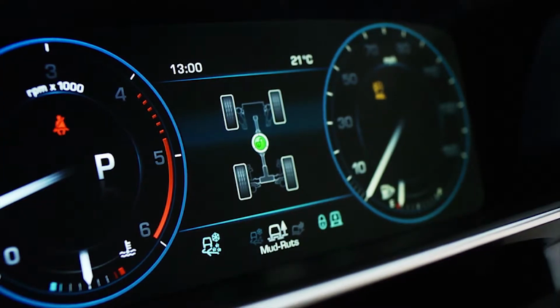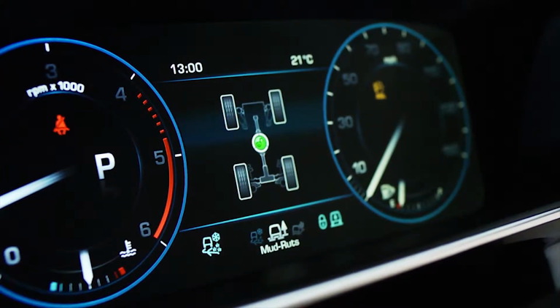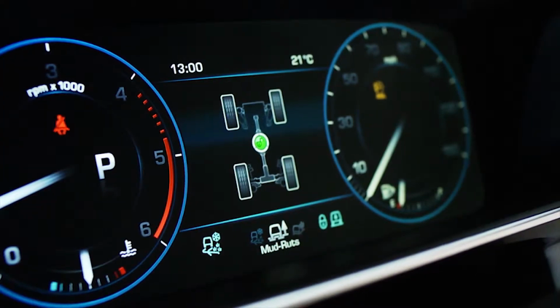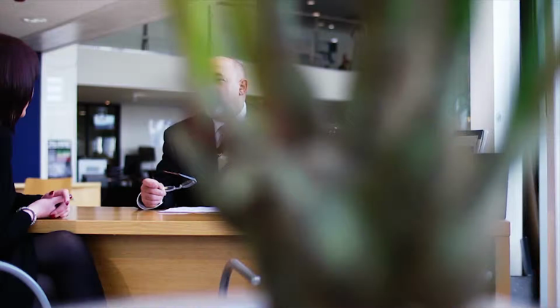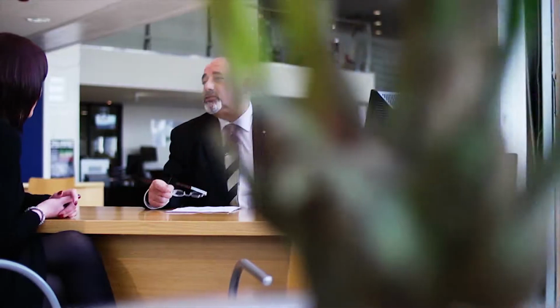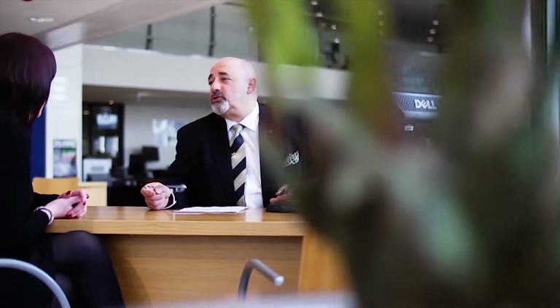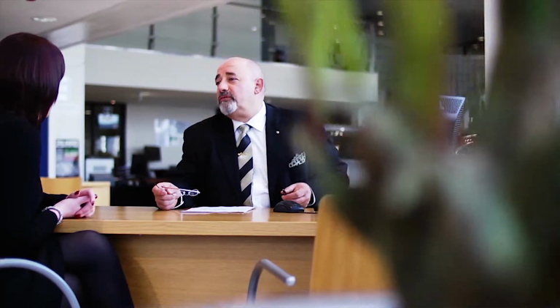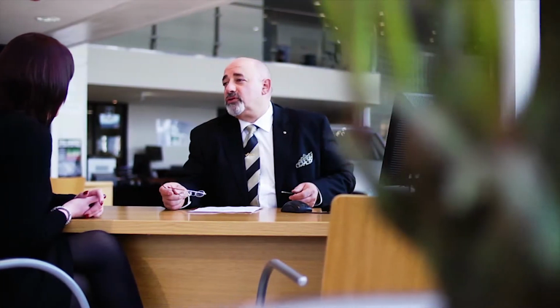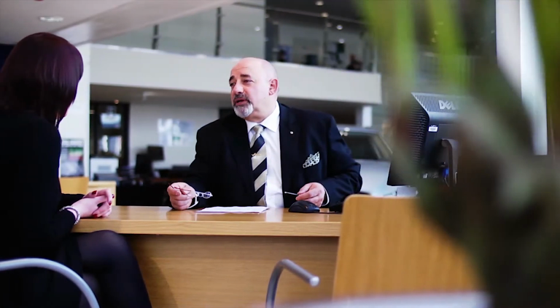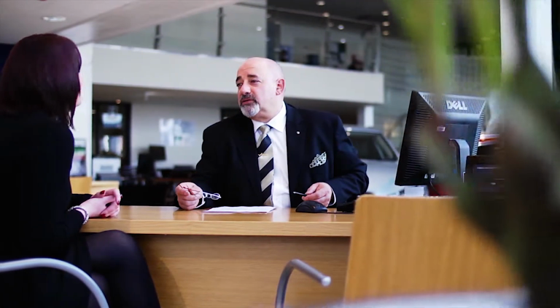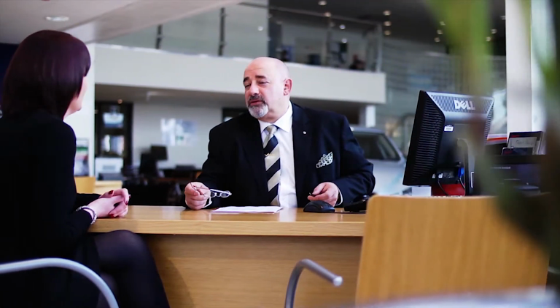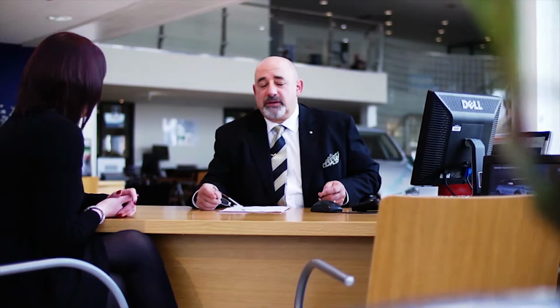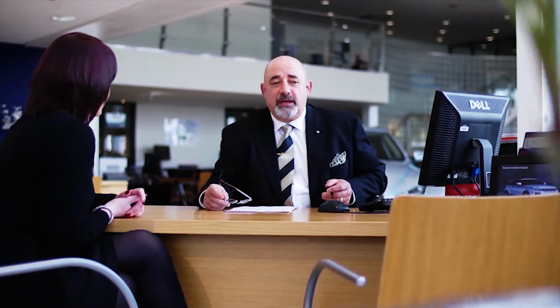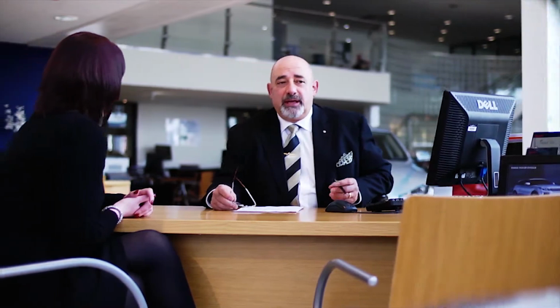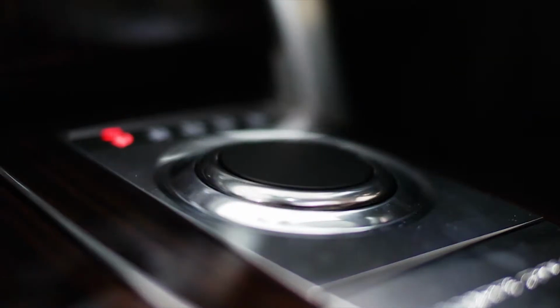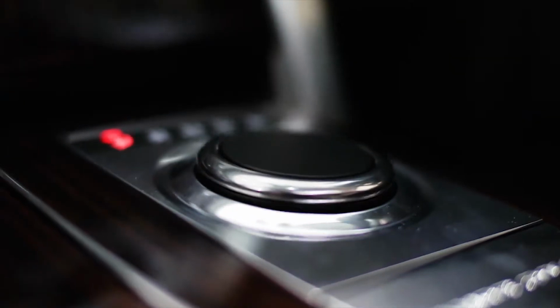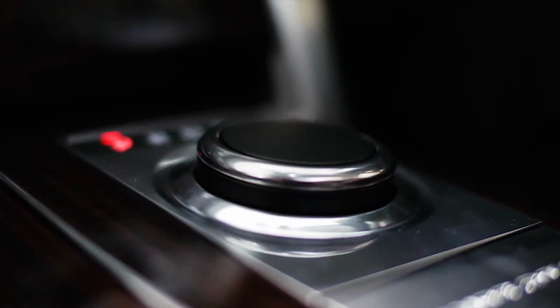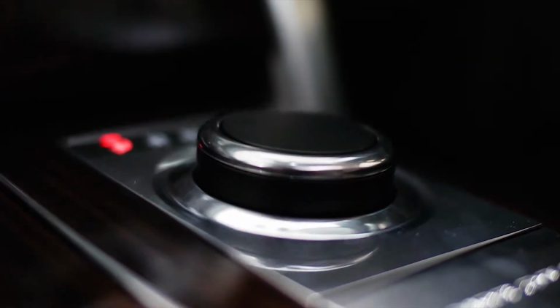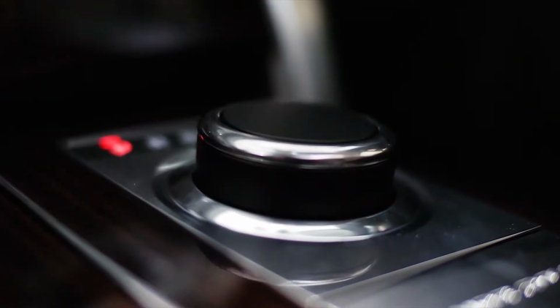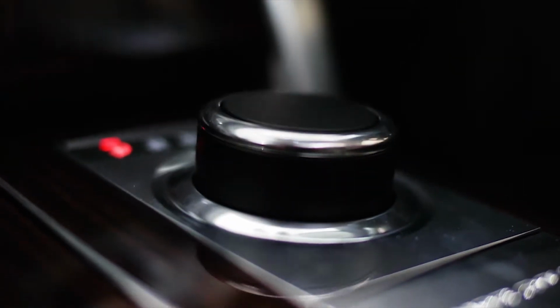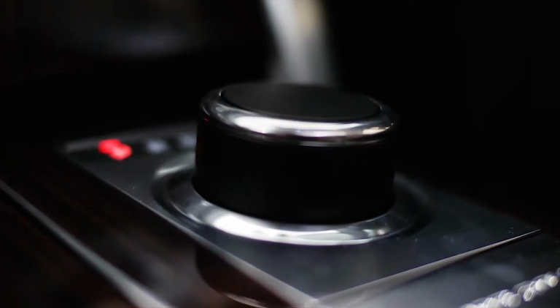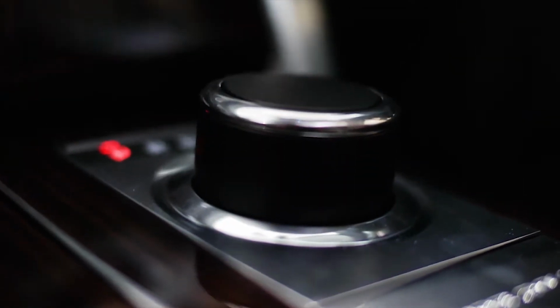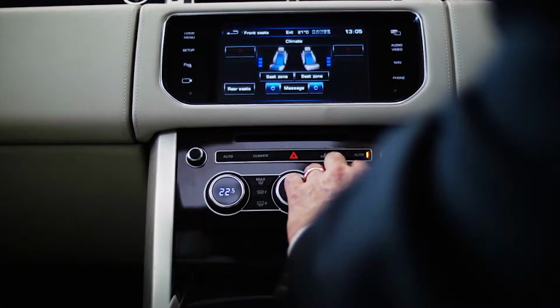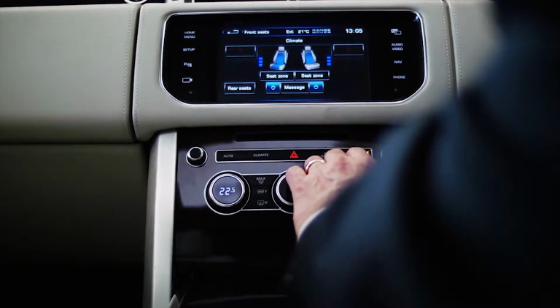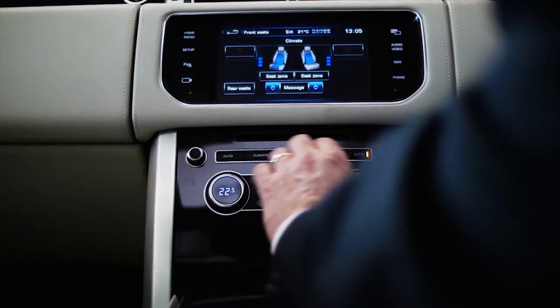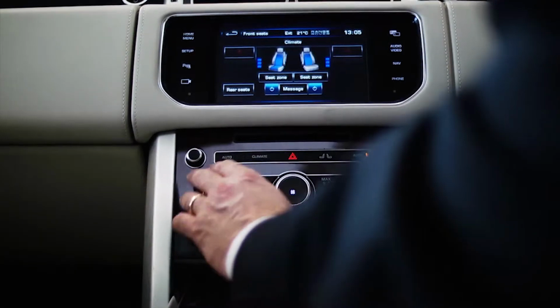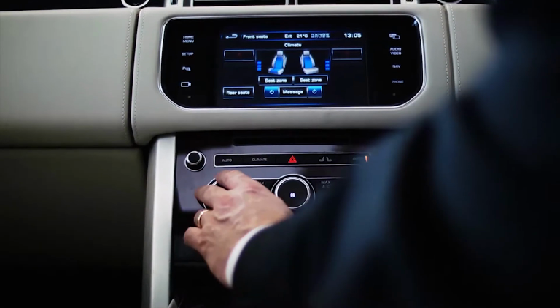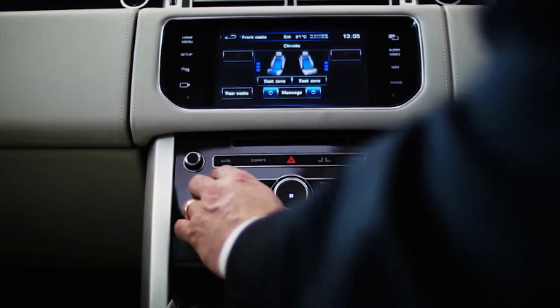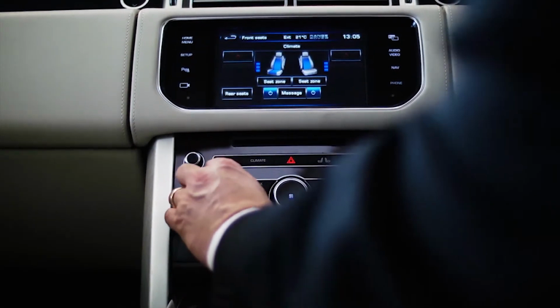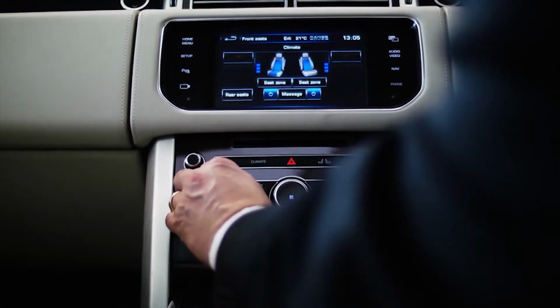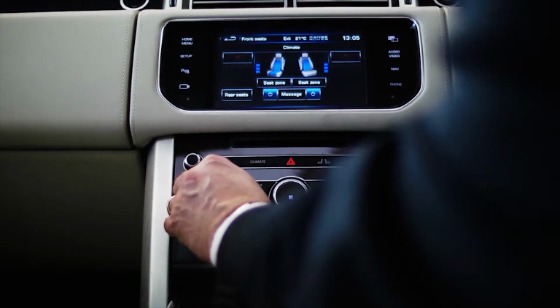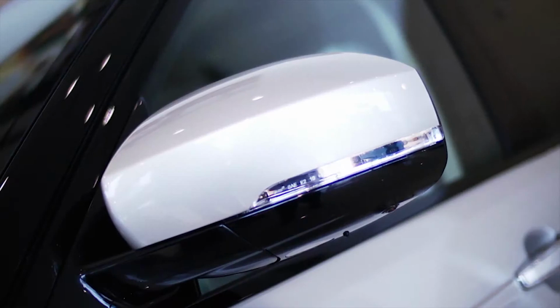Contact the experienced sales team at our Land Rover dealership in Ayr to find out more and discover the fantastic Range Rover for yourself.